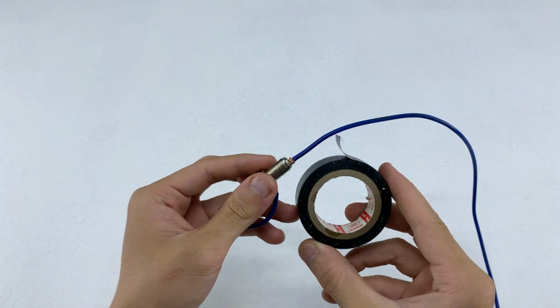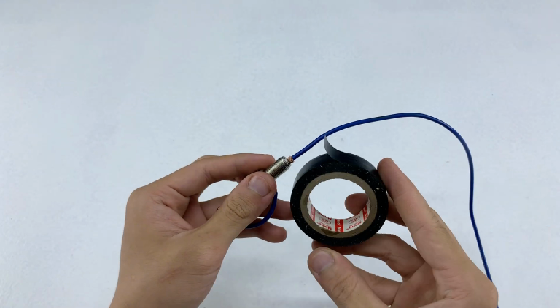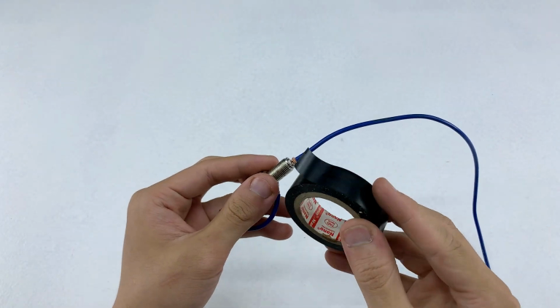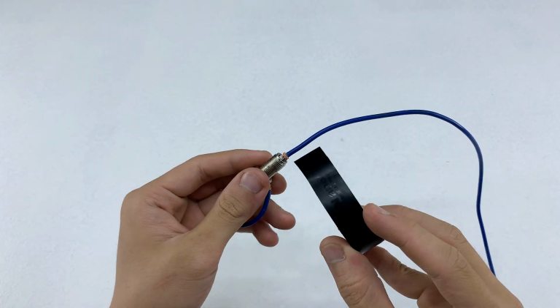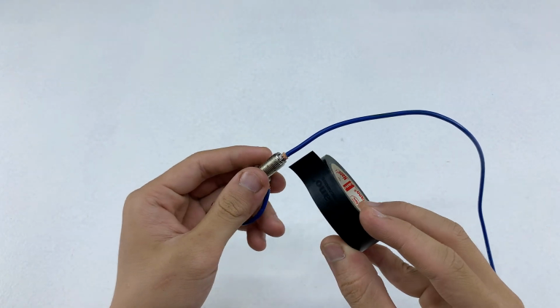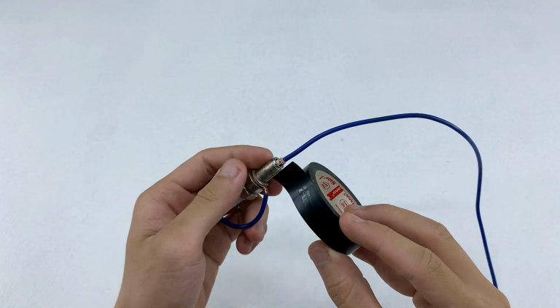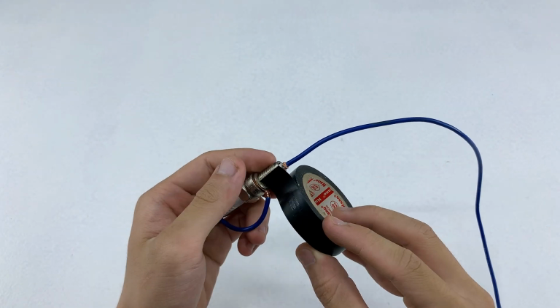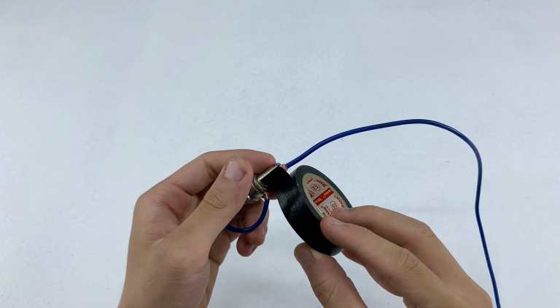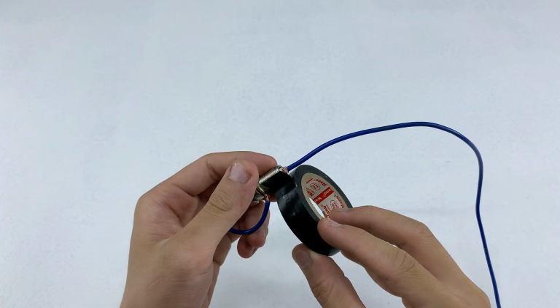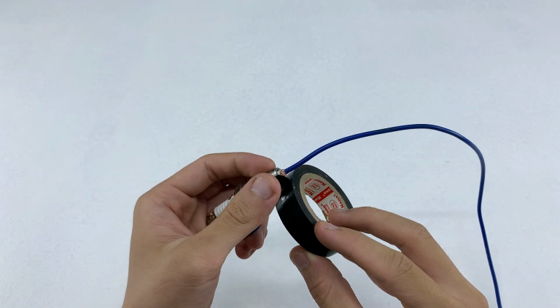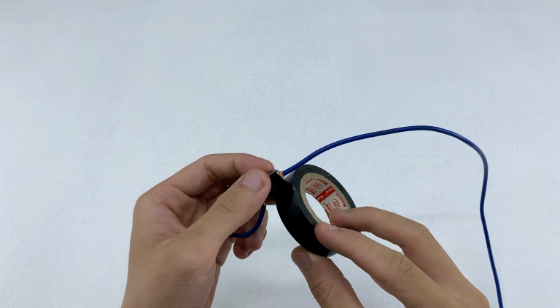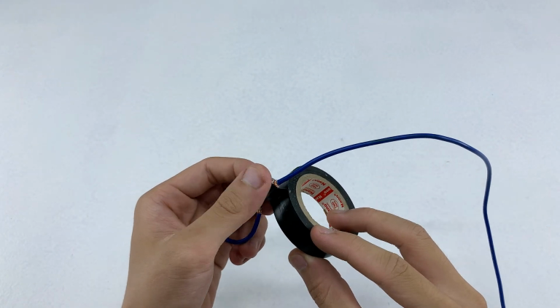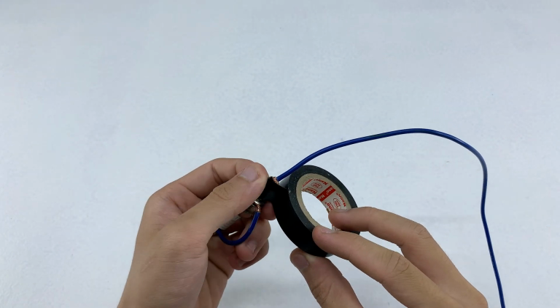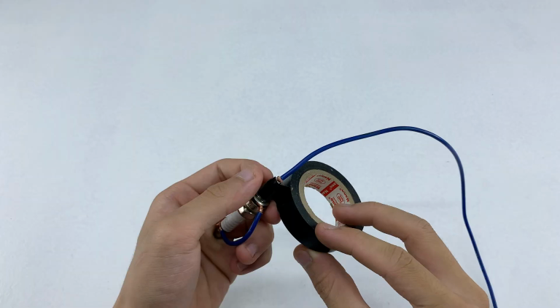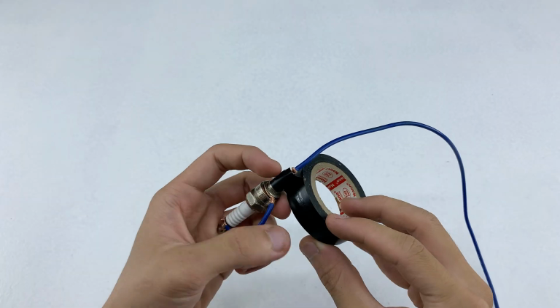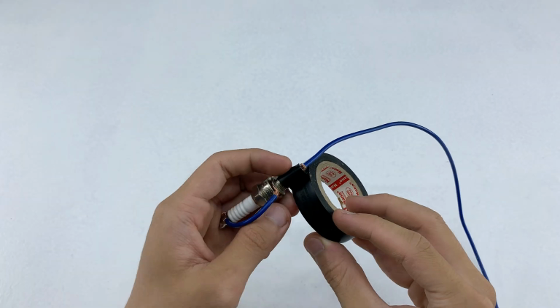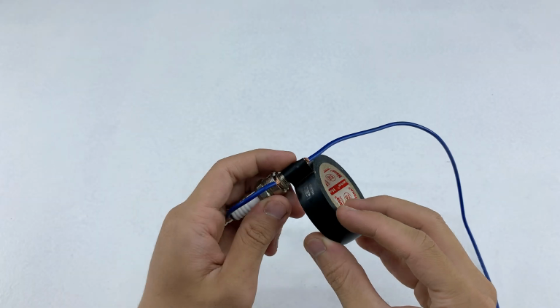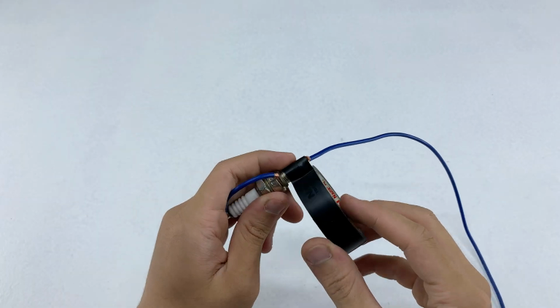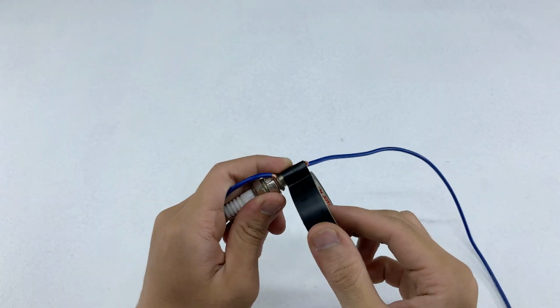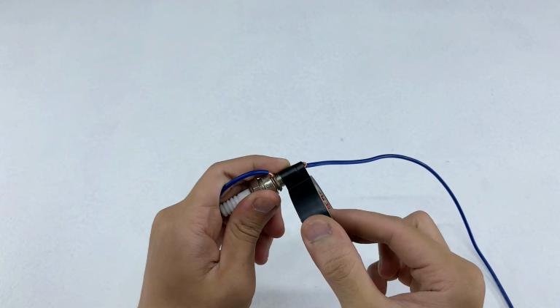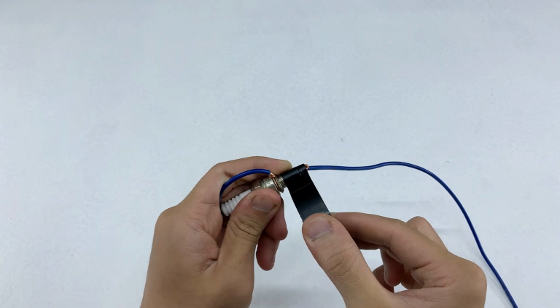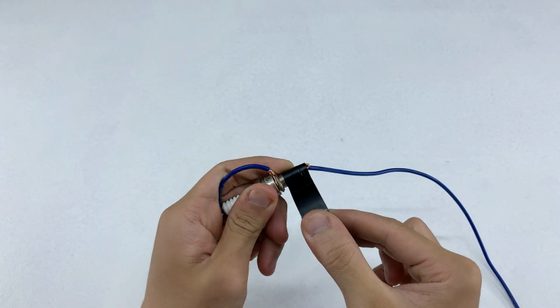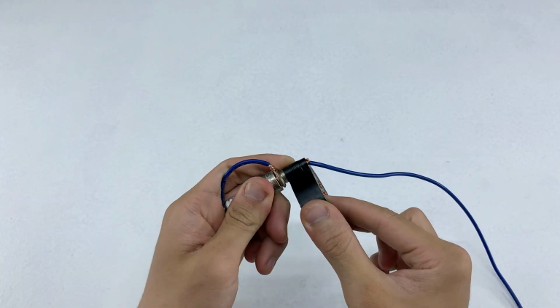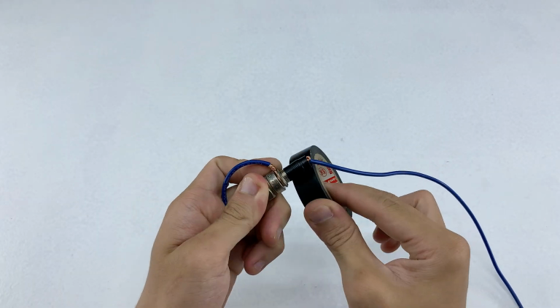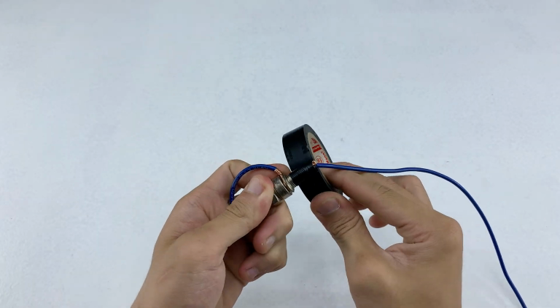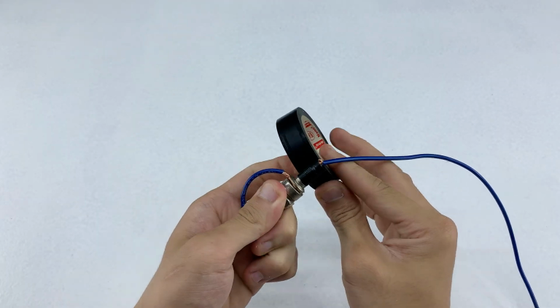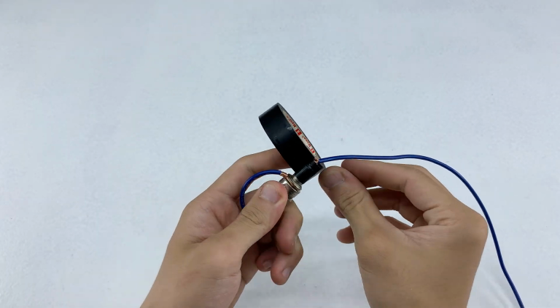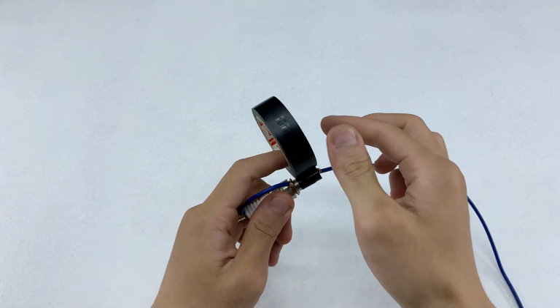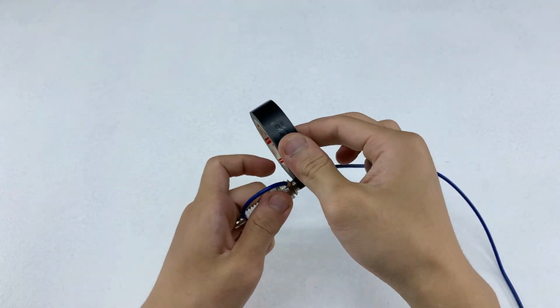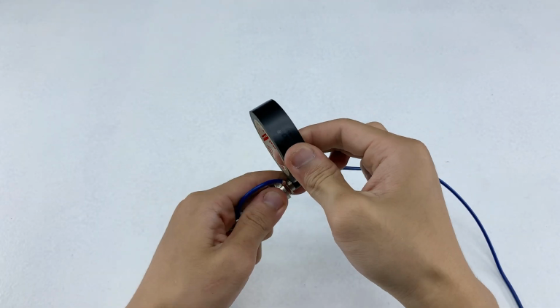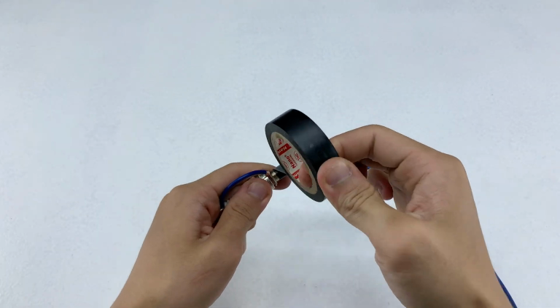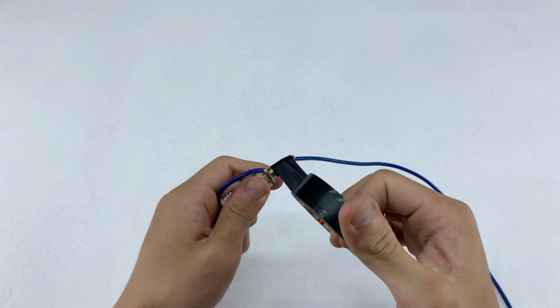I'll wrap electrical tape around the connection I just made. This keeps the joint secure and adds a layer of safety while it's in use.